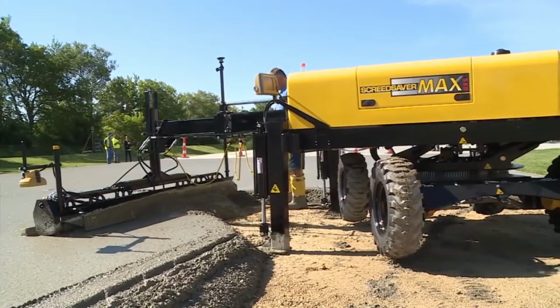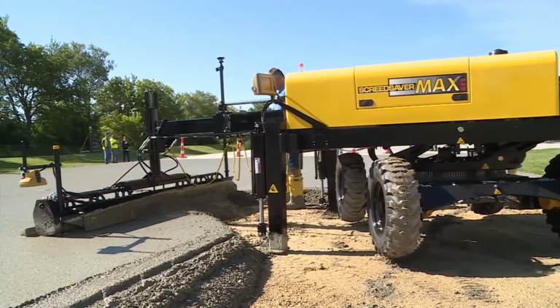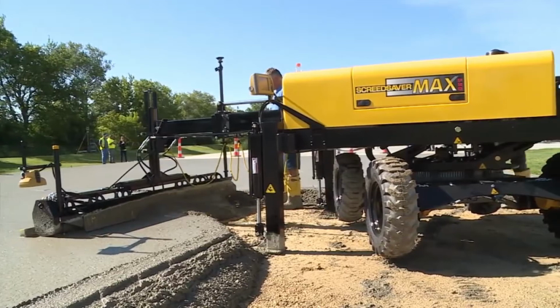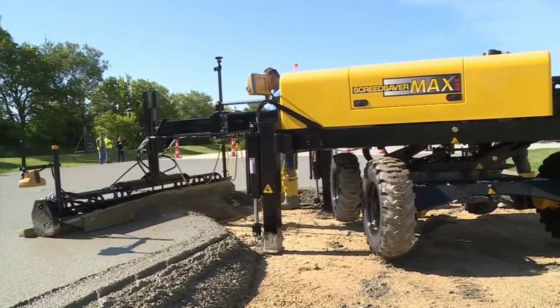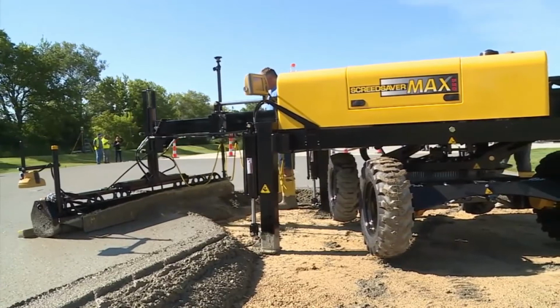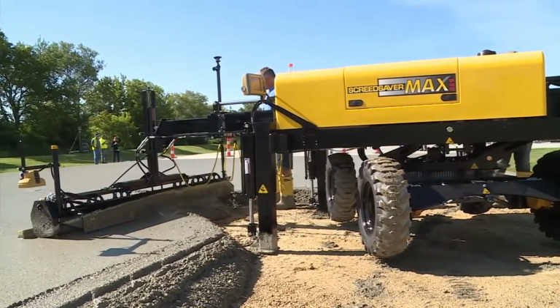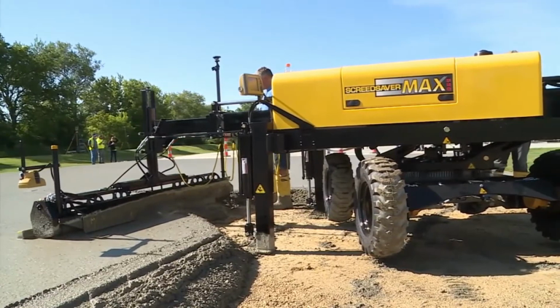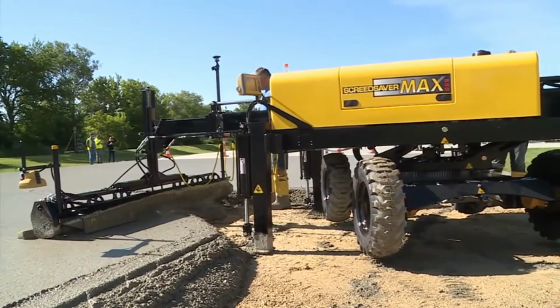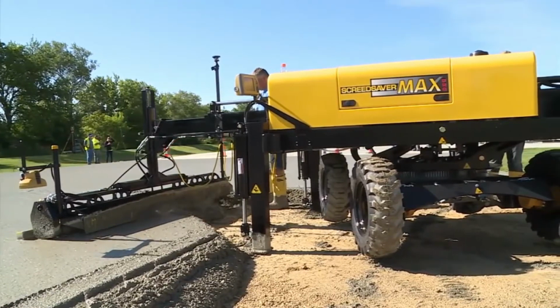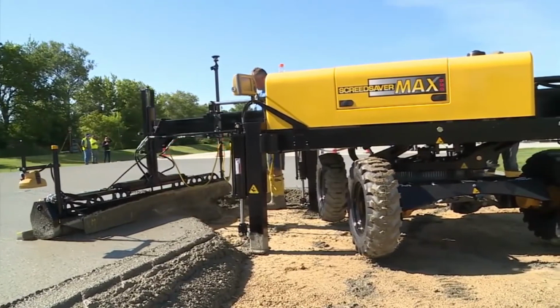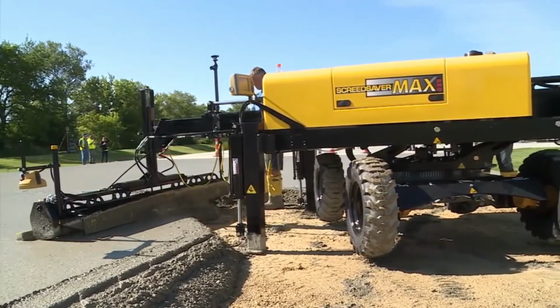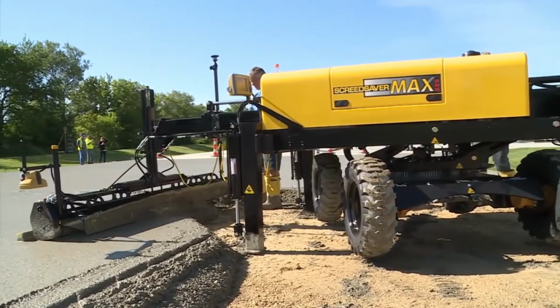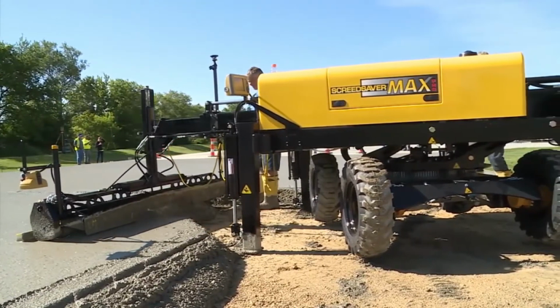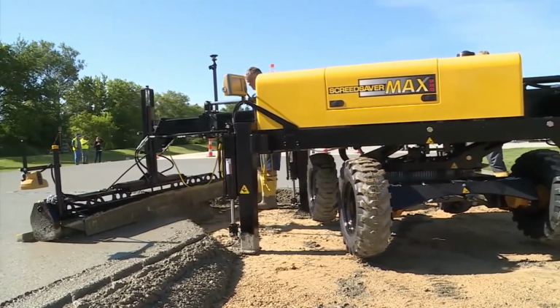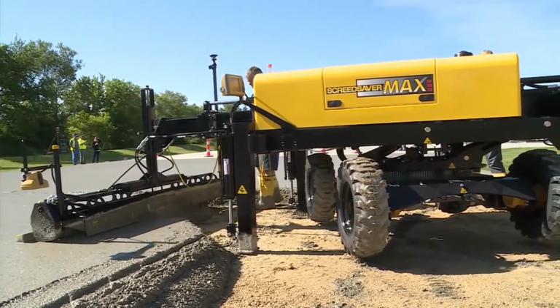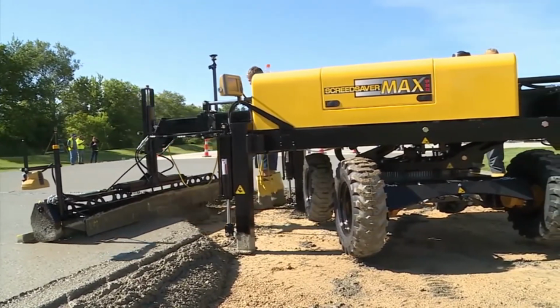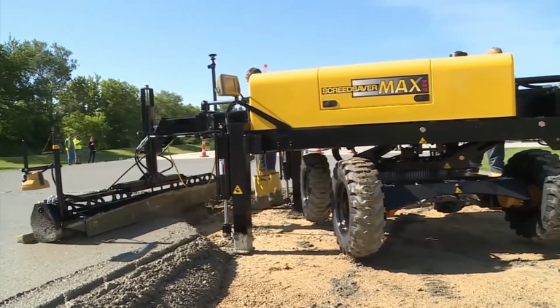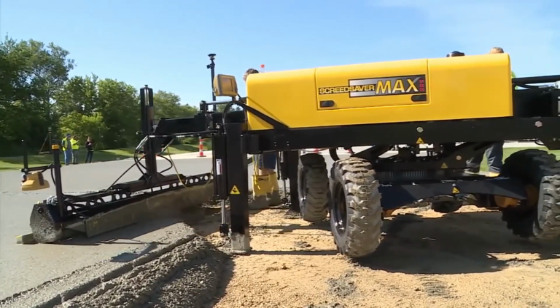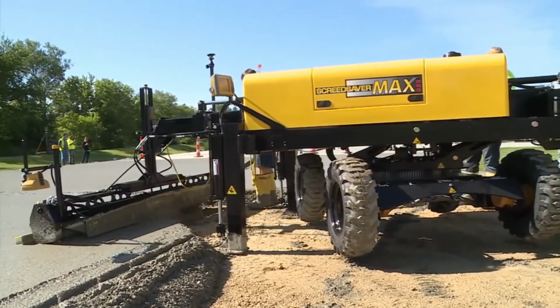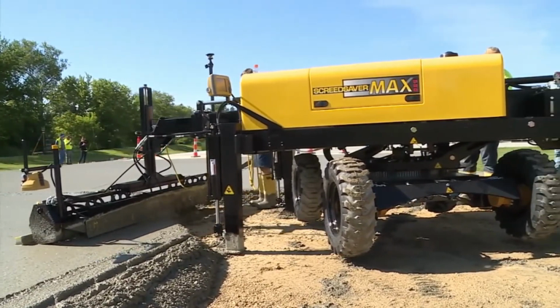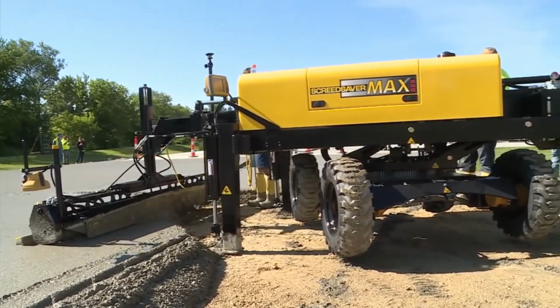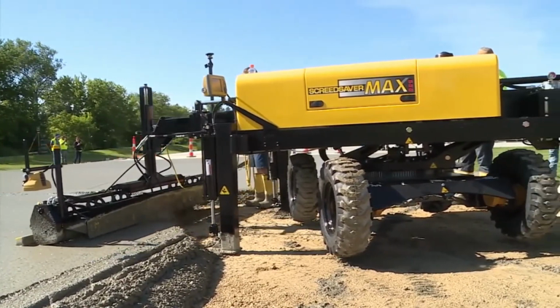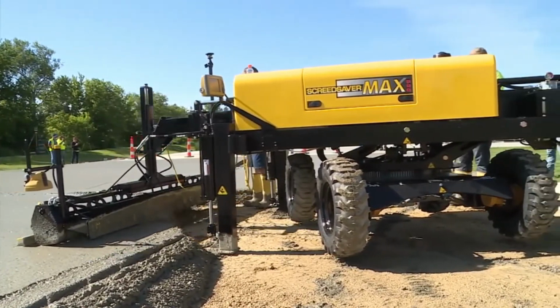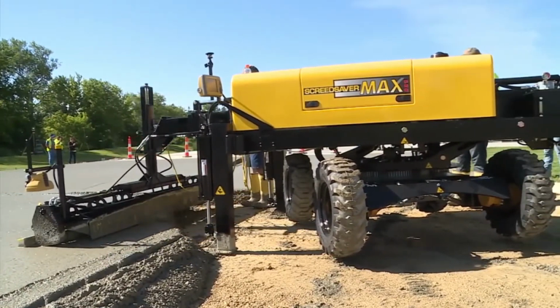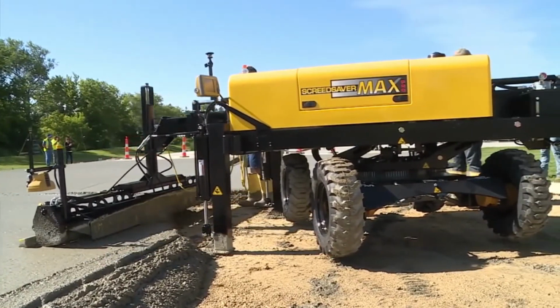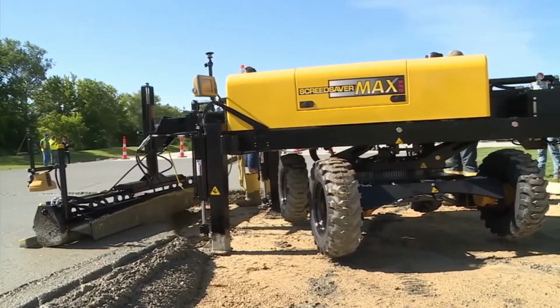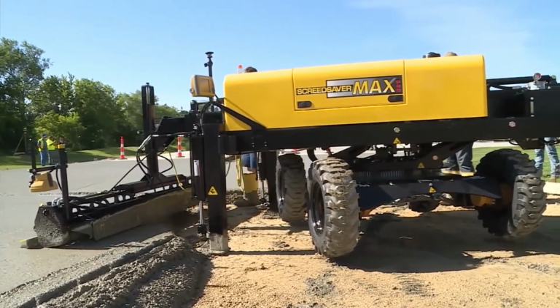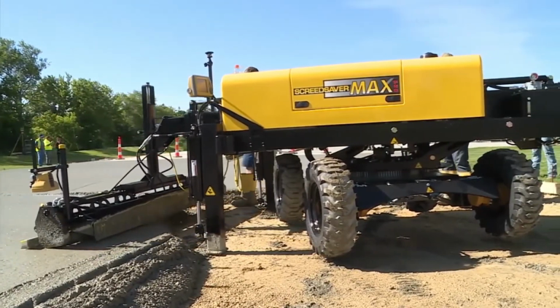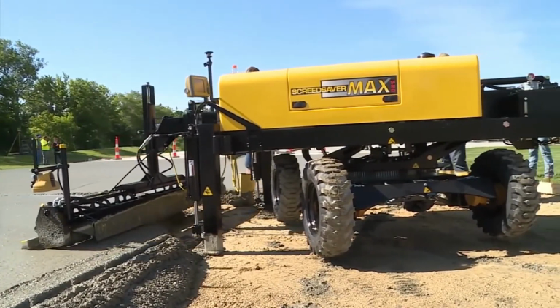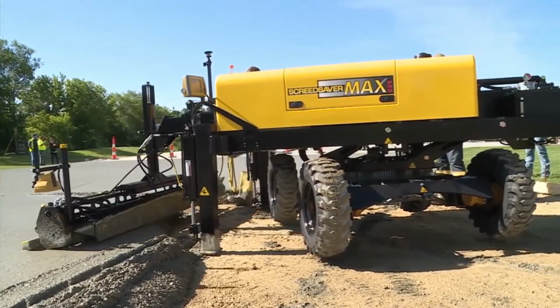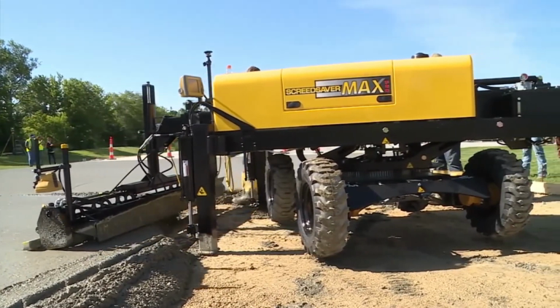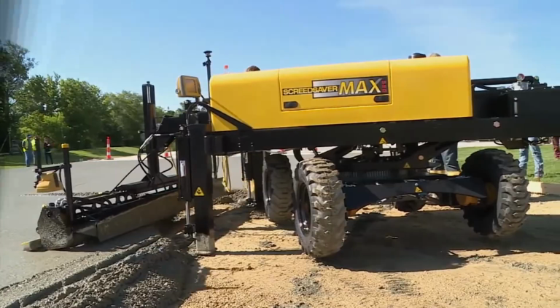The Max Pro is durable, powerful, and affordable like our Max Standard machine.